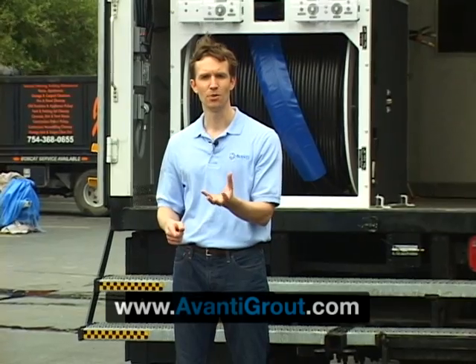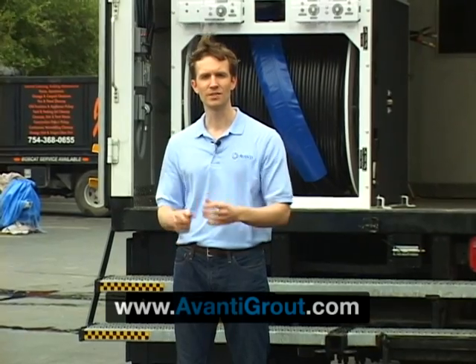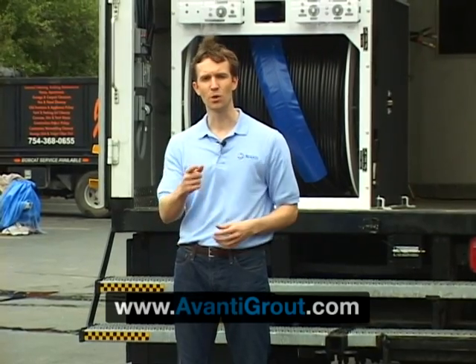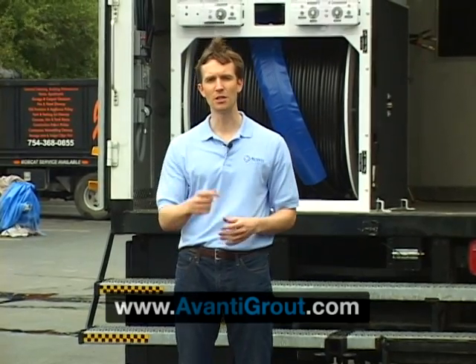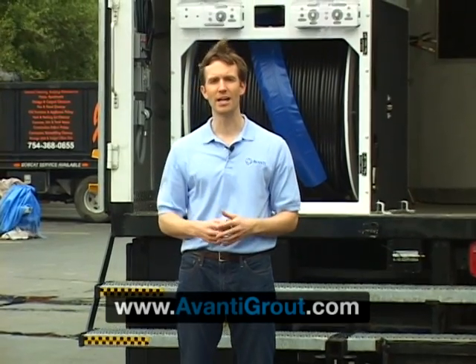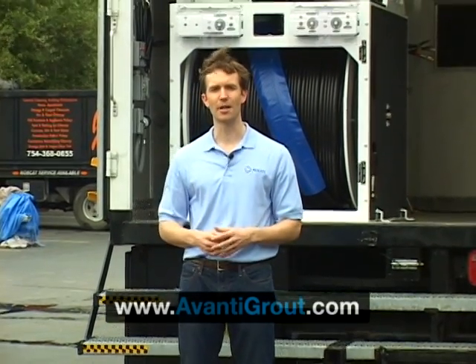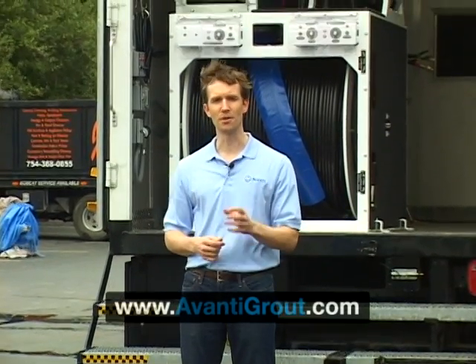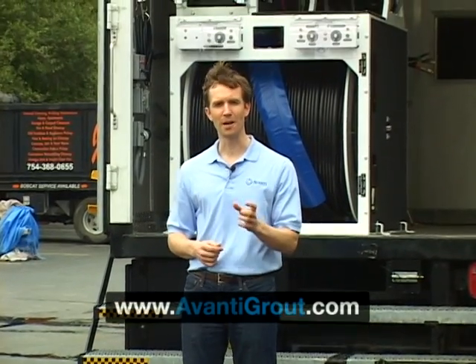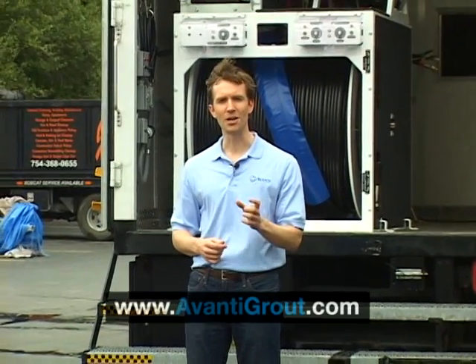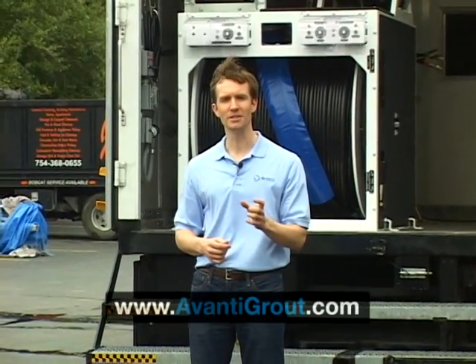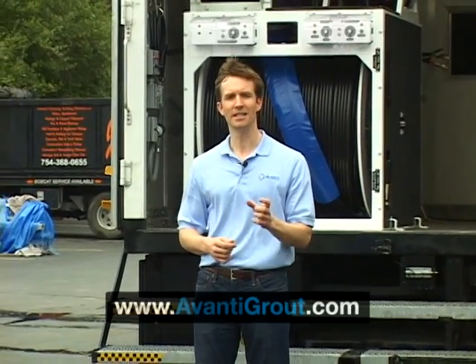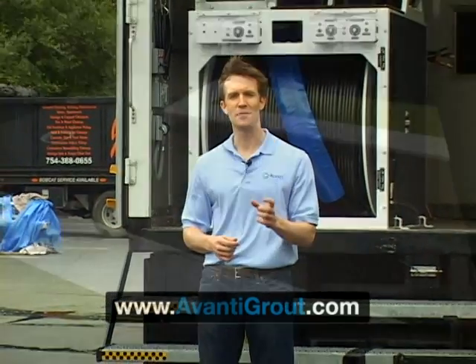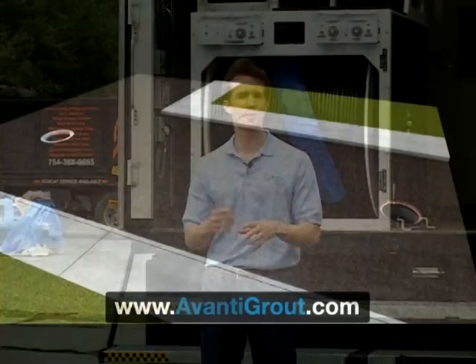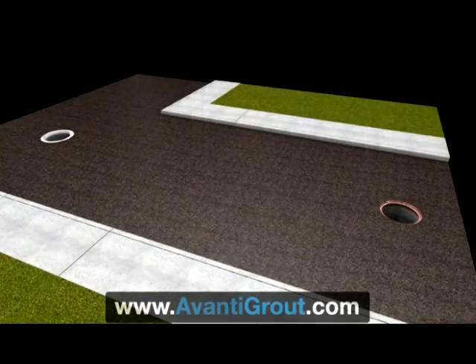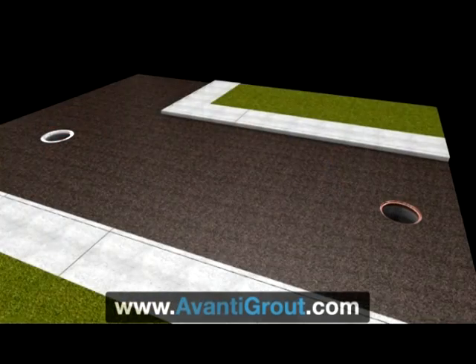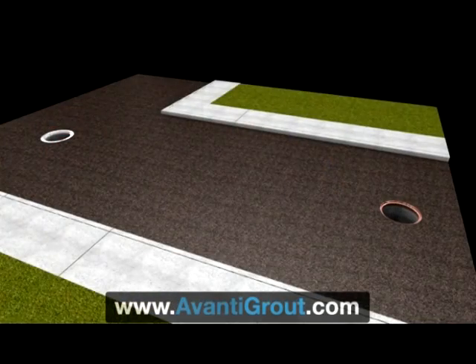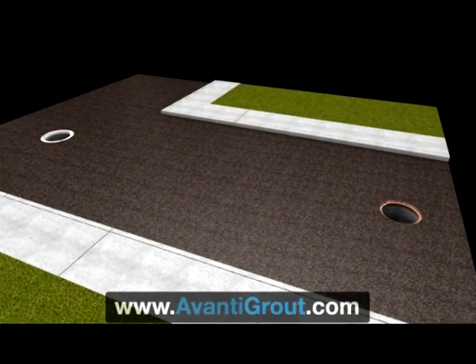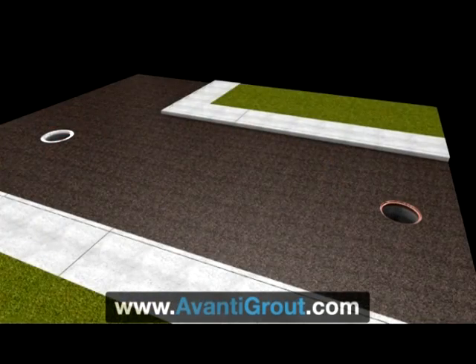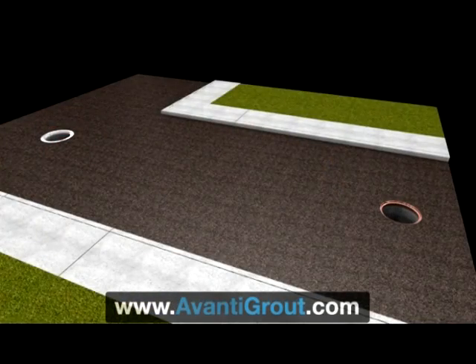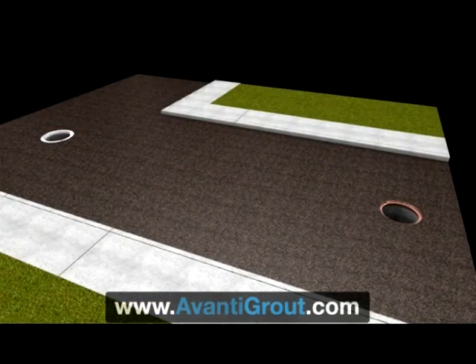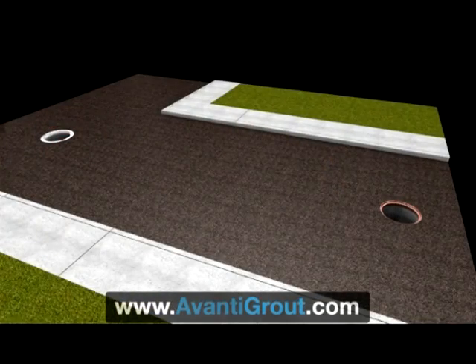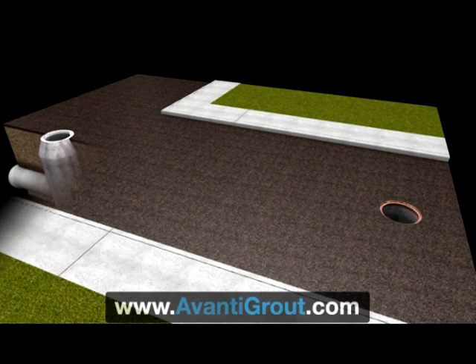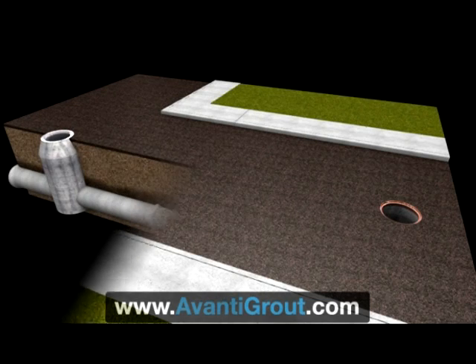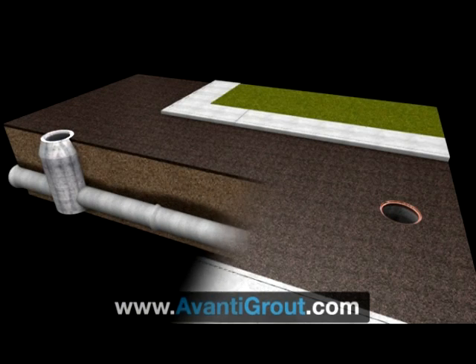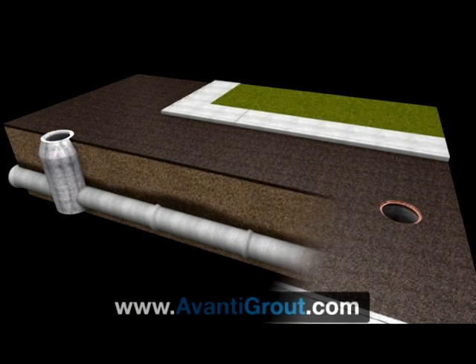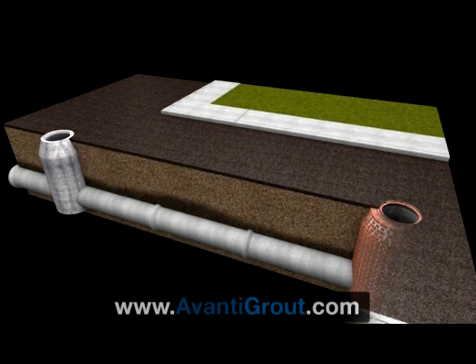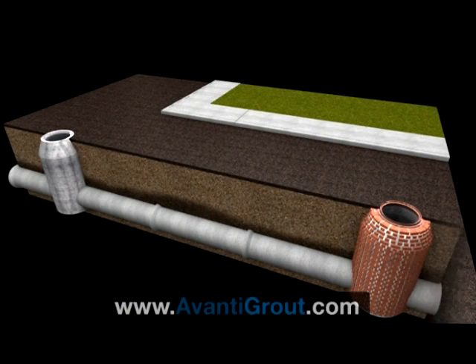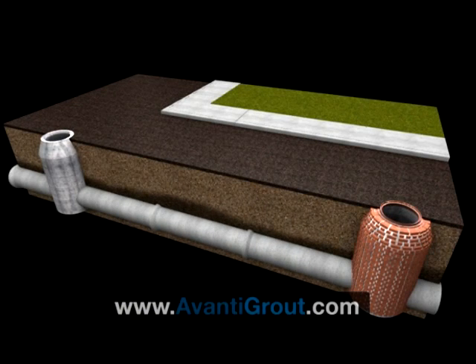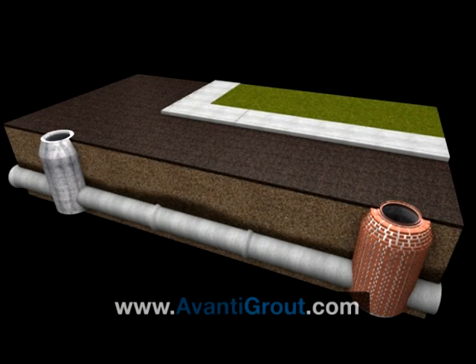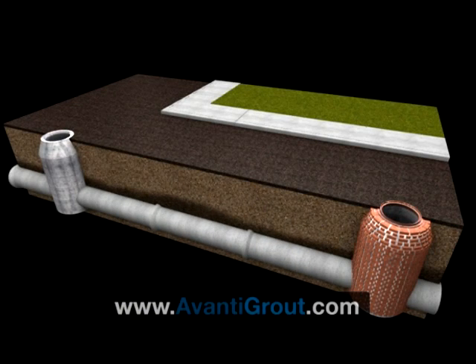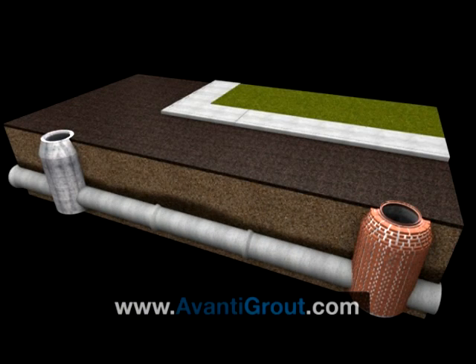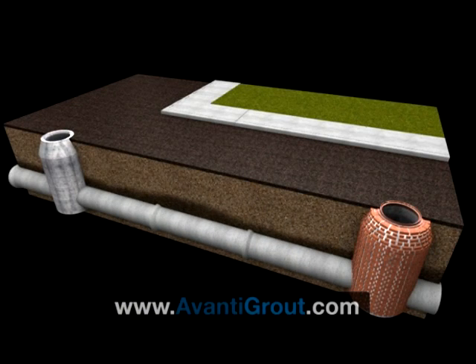Let's take a quick look at a brief animation of how the process works, sealing the lateral connection to the main line after a liner has been put in.